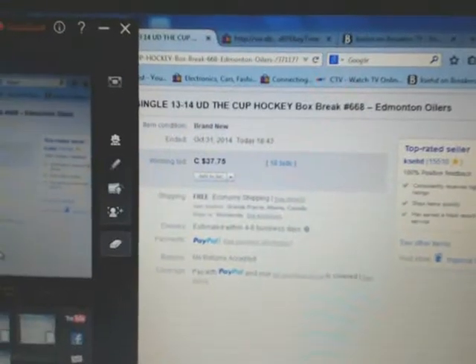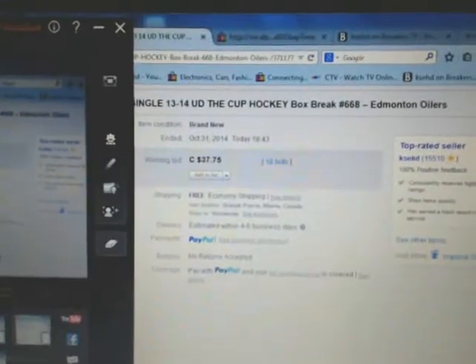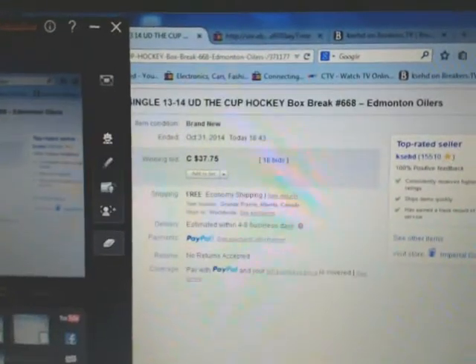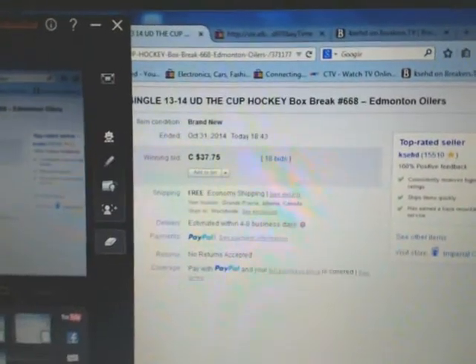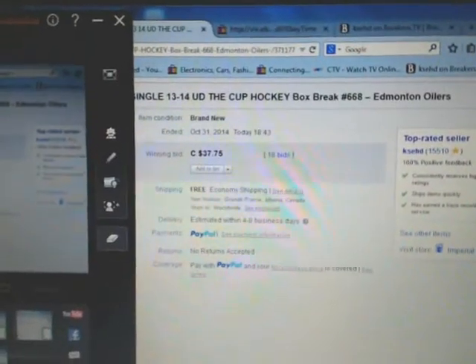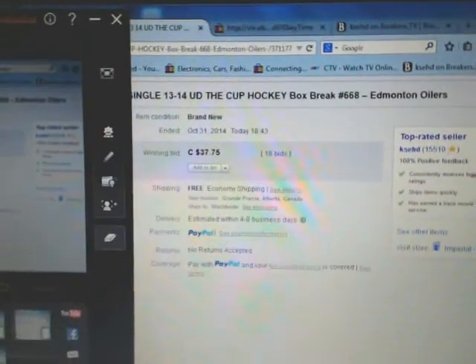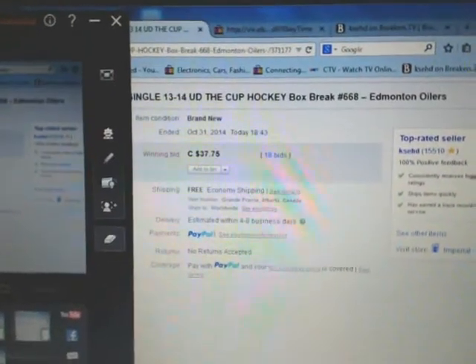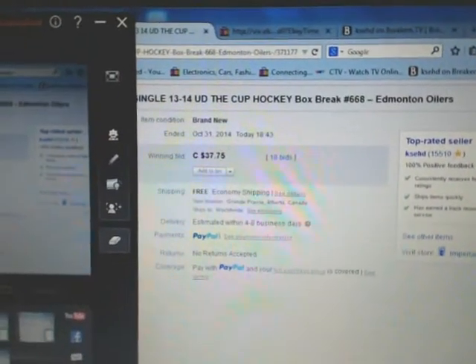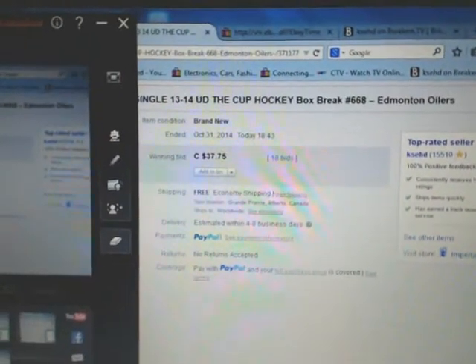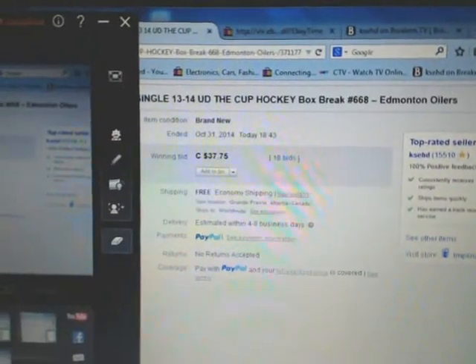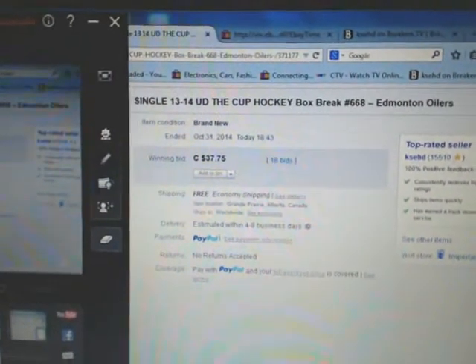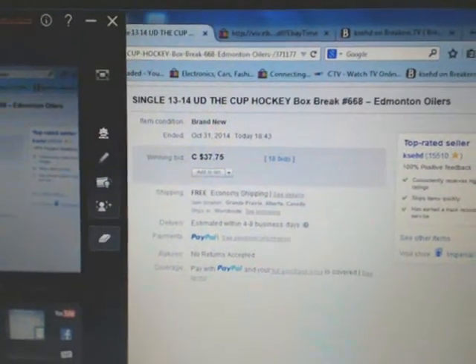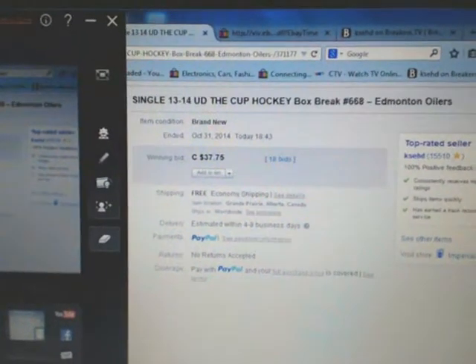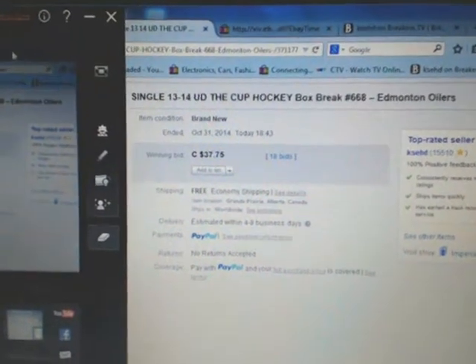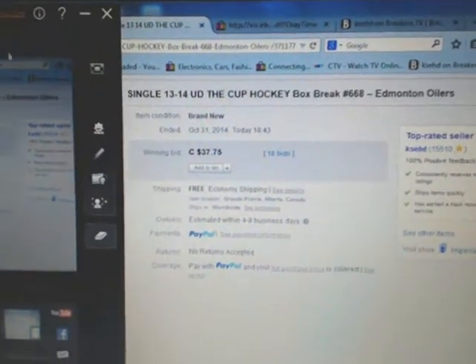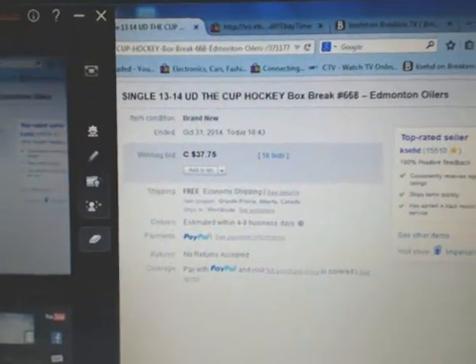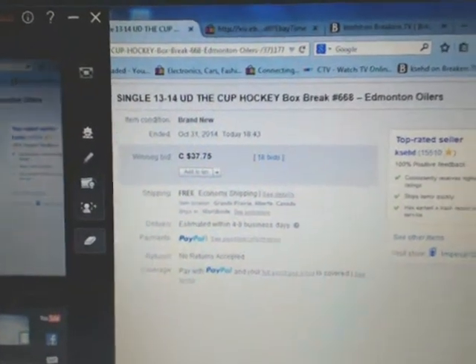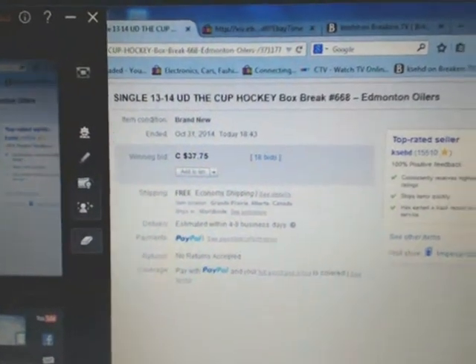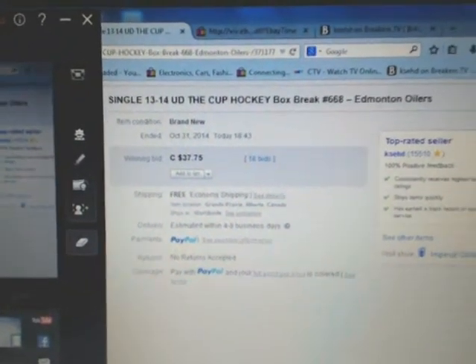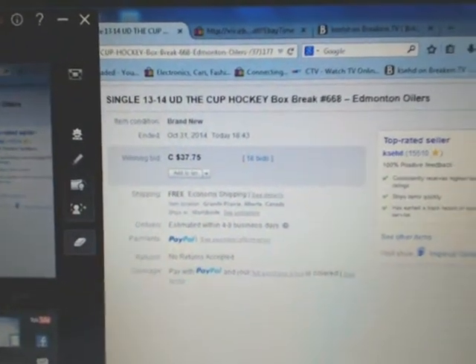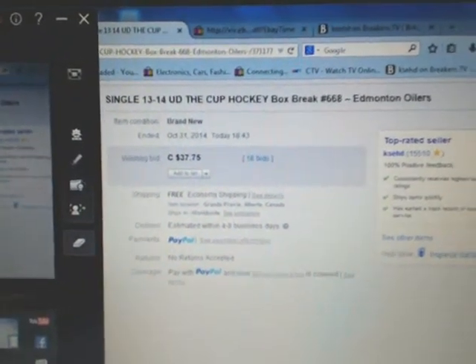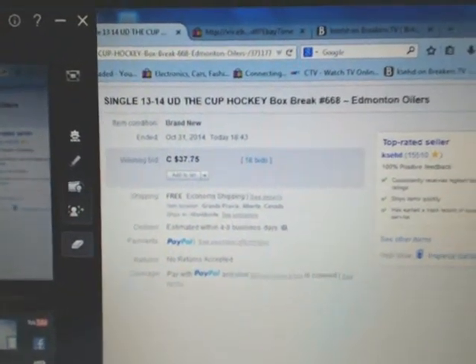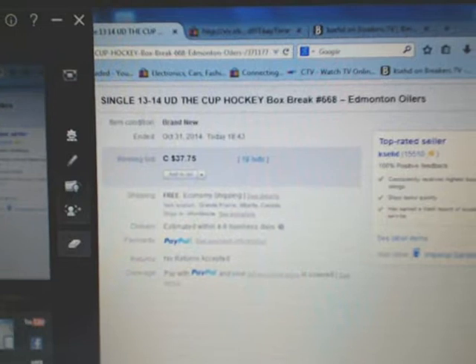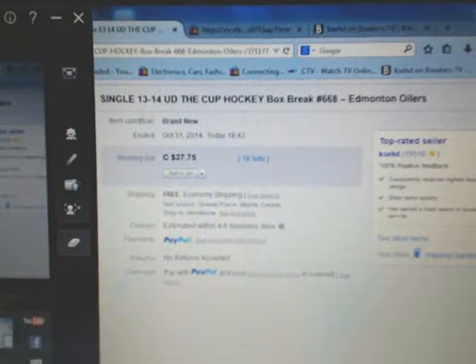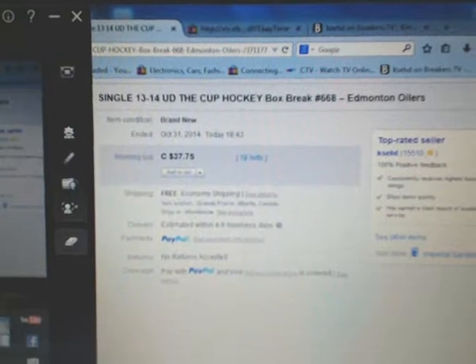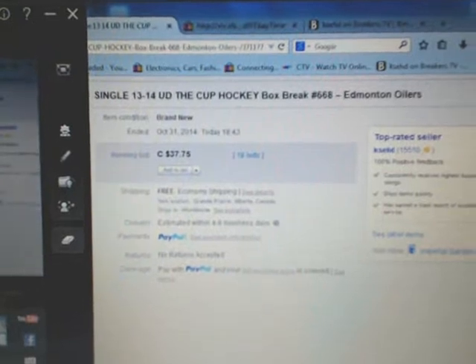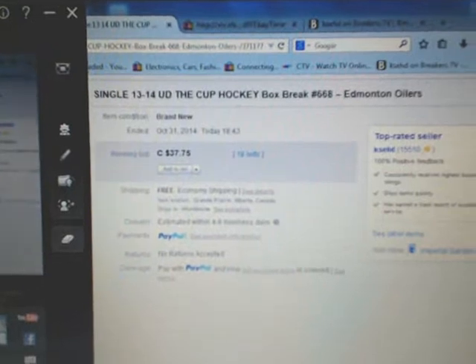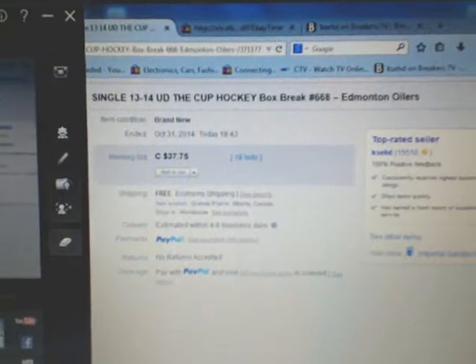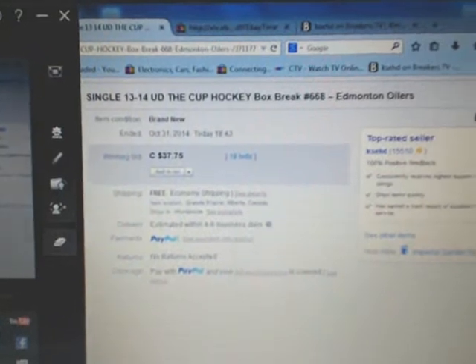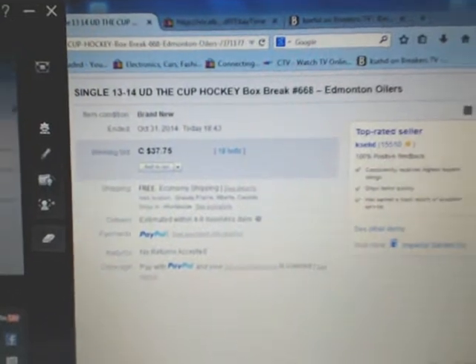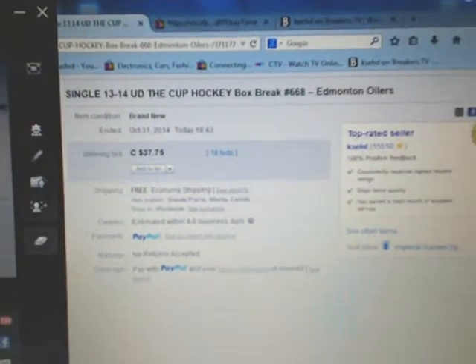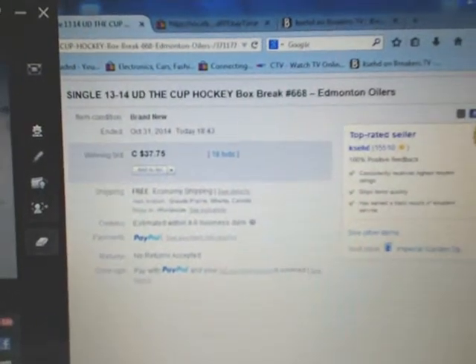Hey everyone, welcome to KSED's single box break — the 2013-14 Upper Deck The Cup.